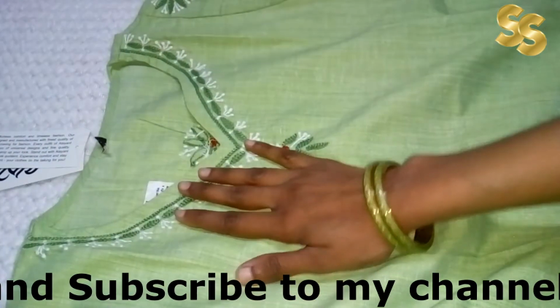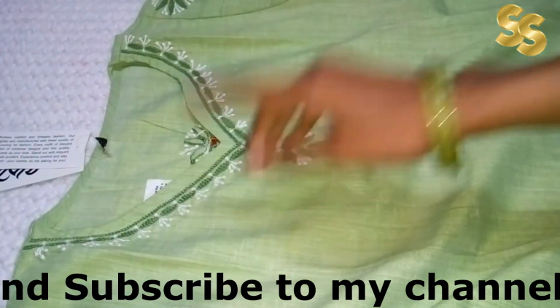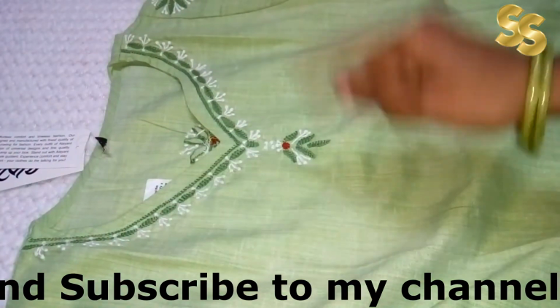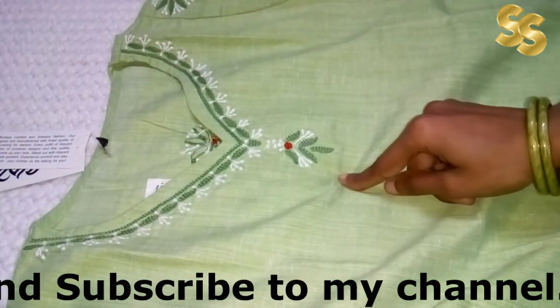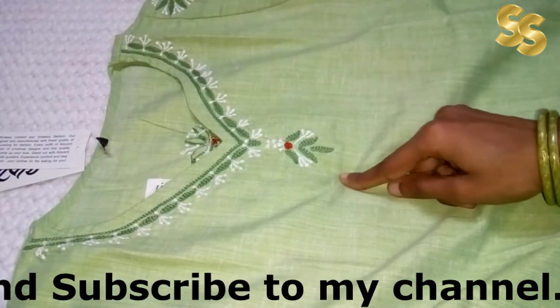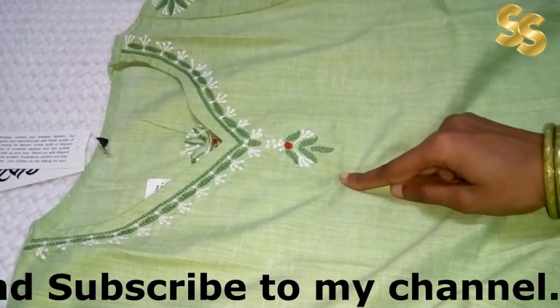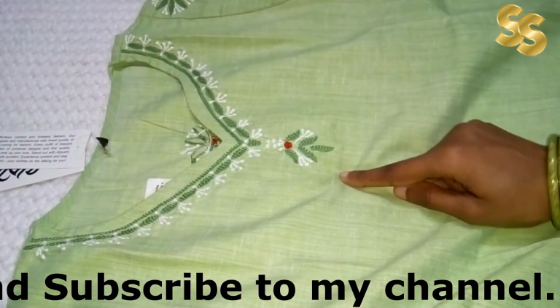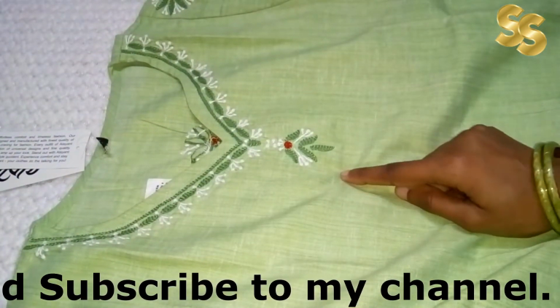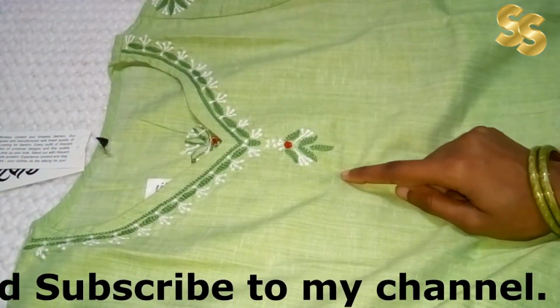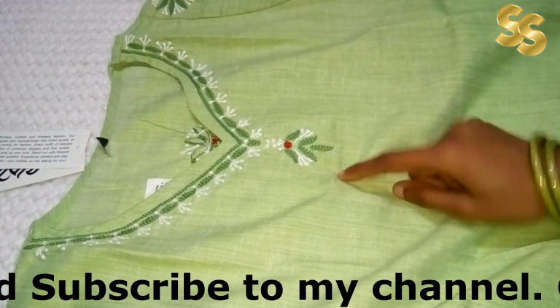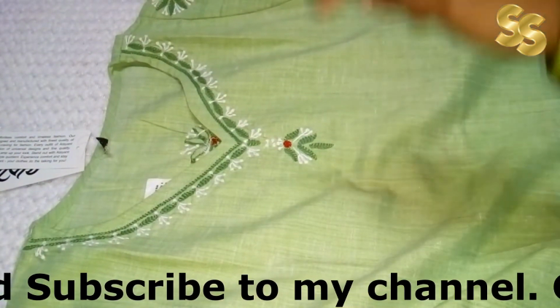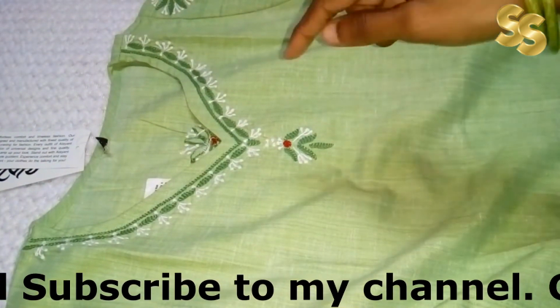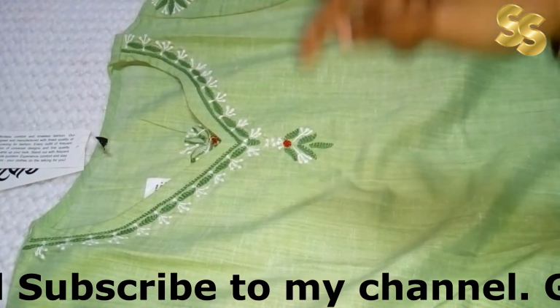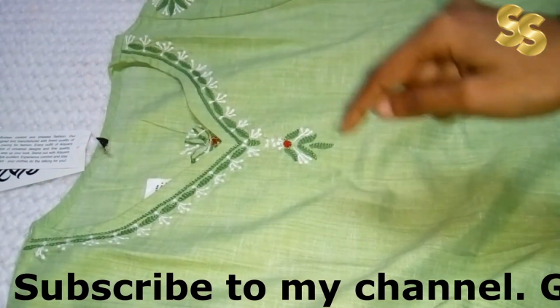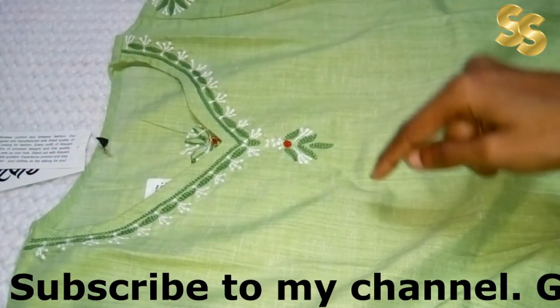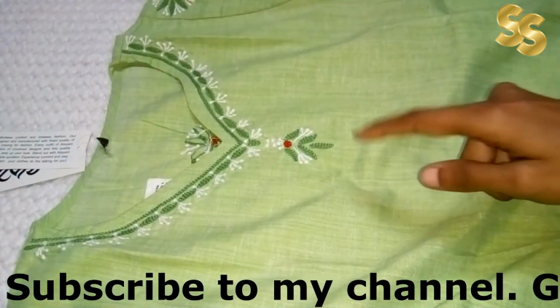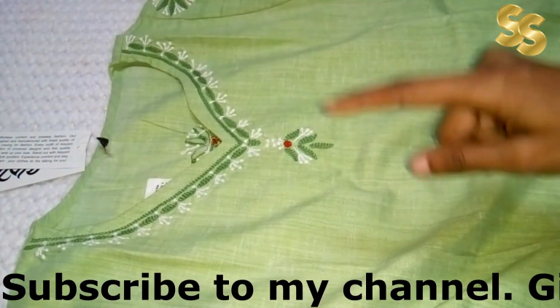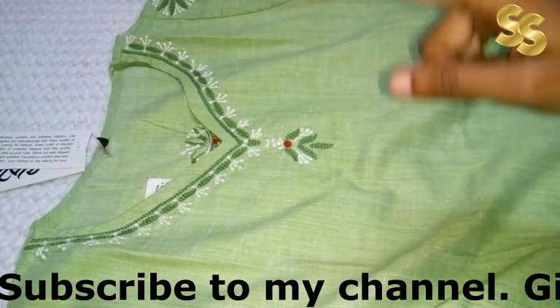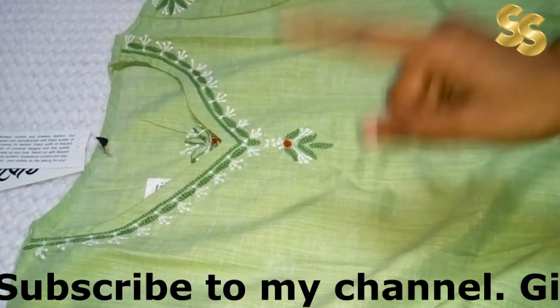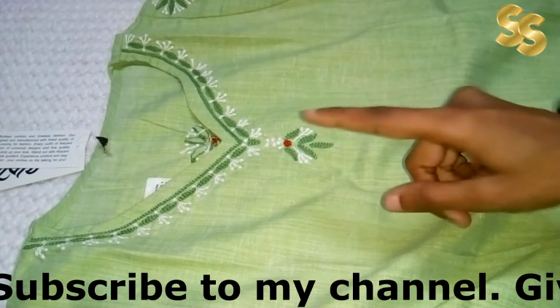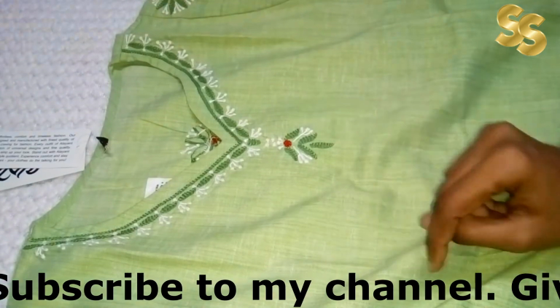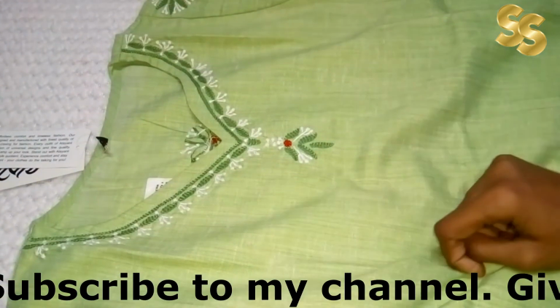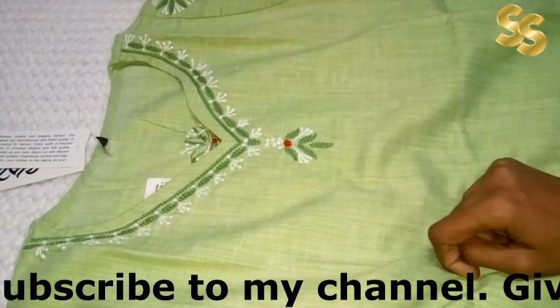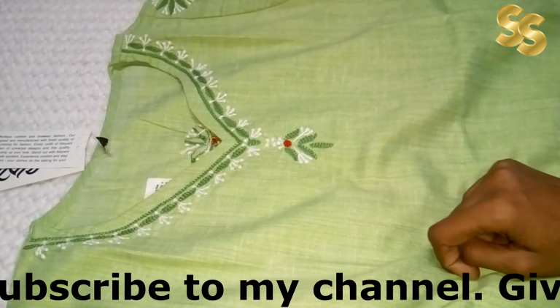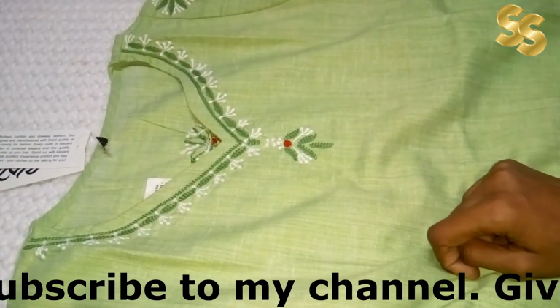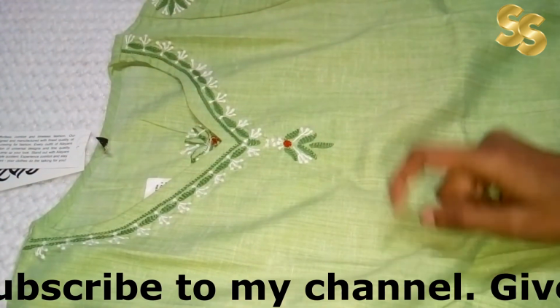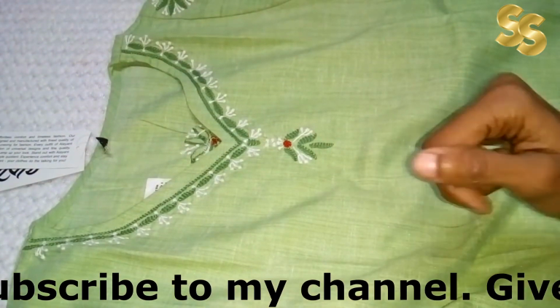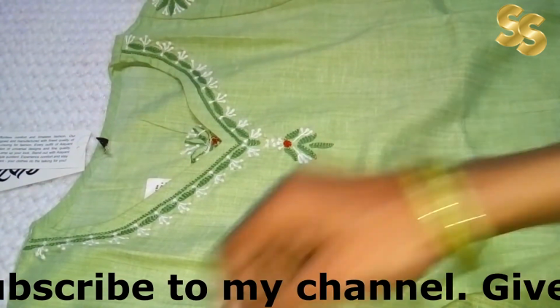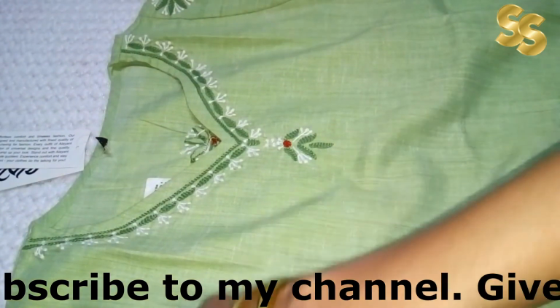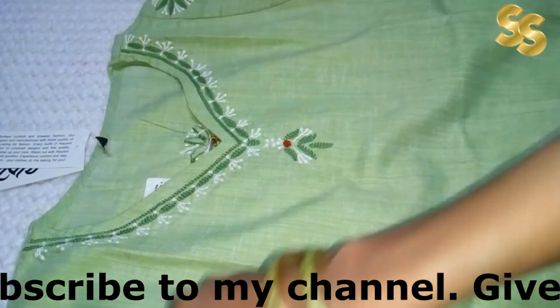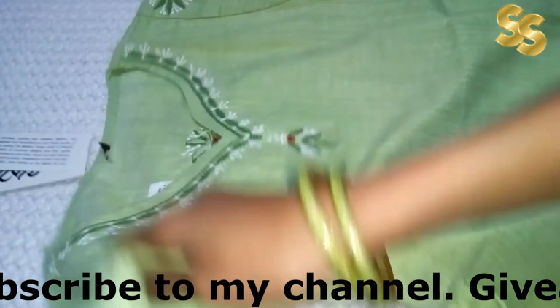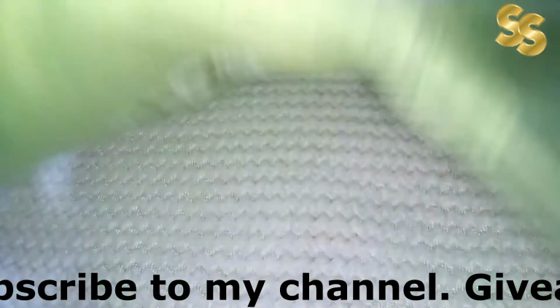If you like this, you will find a link in the description box. If you purchase it, you will get a very good discount.